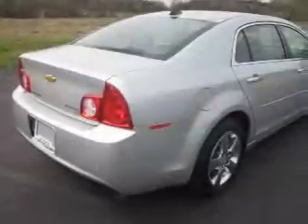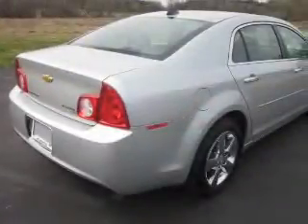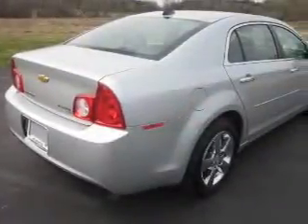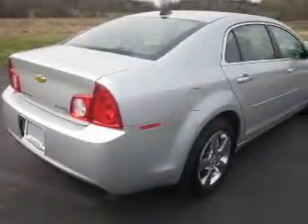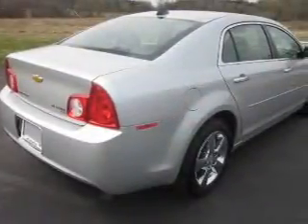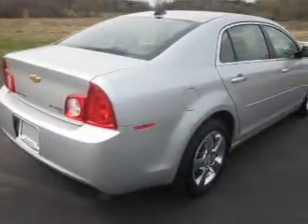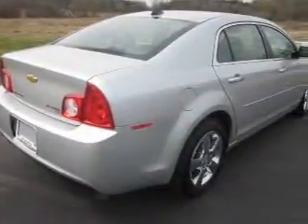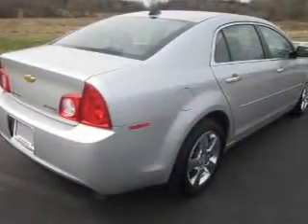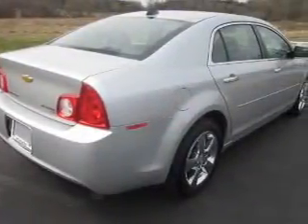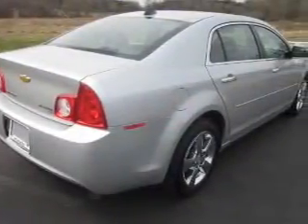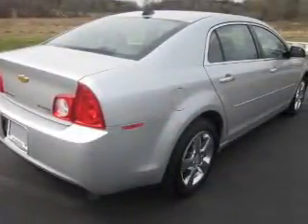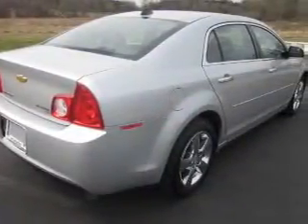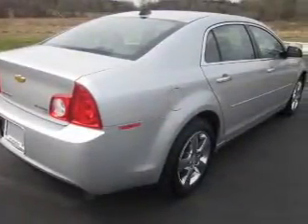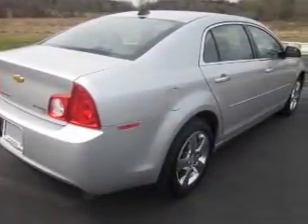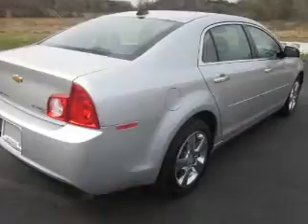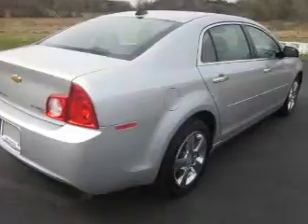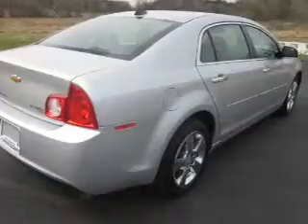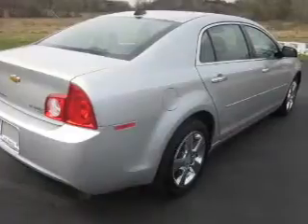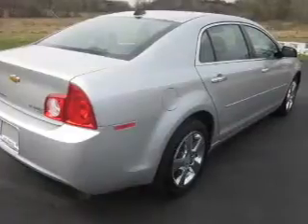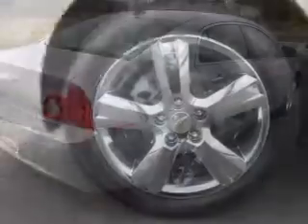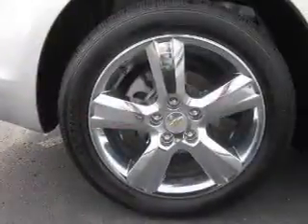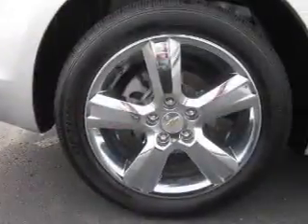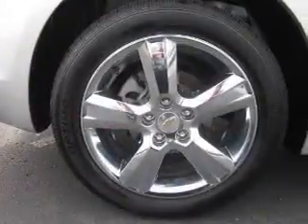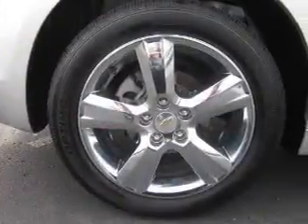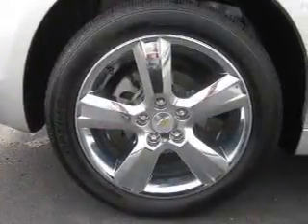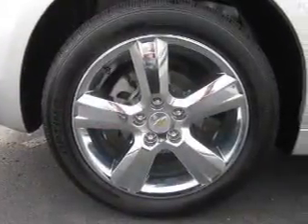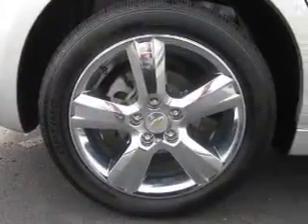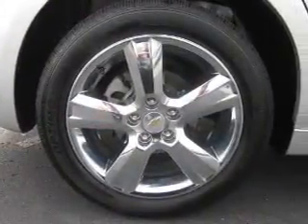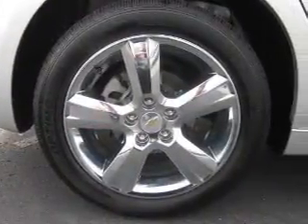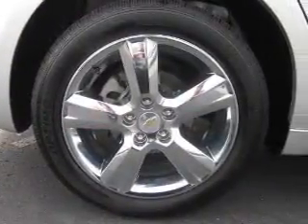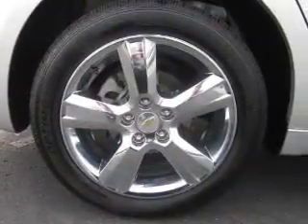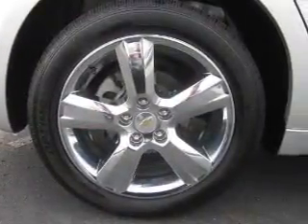Heated seats make cold weather driving more endurable. Let the outside in with a power convertible roof. Memory settings are just one of the extras.